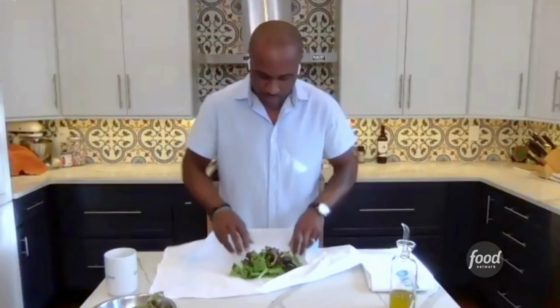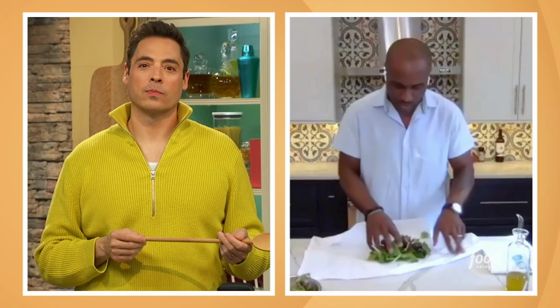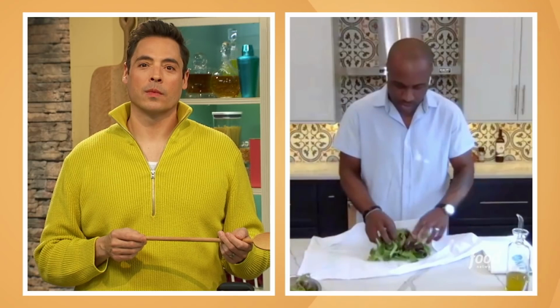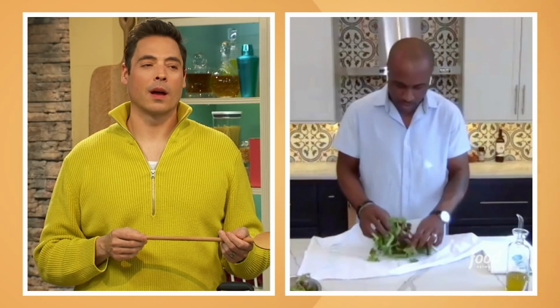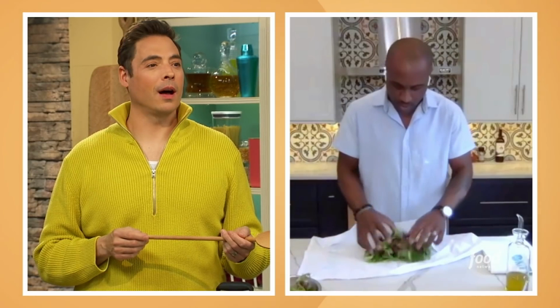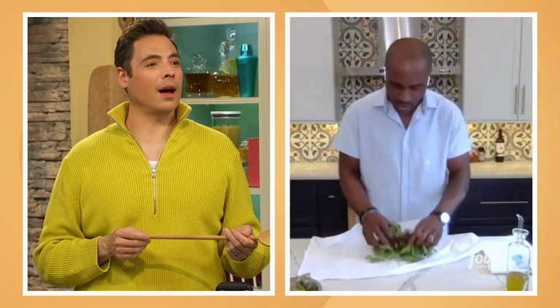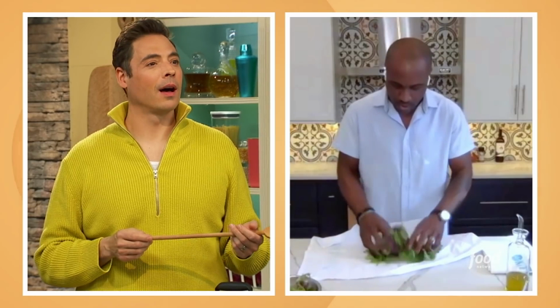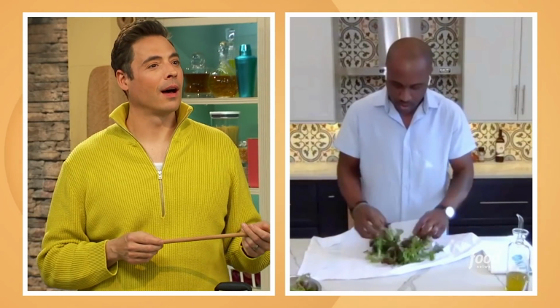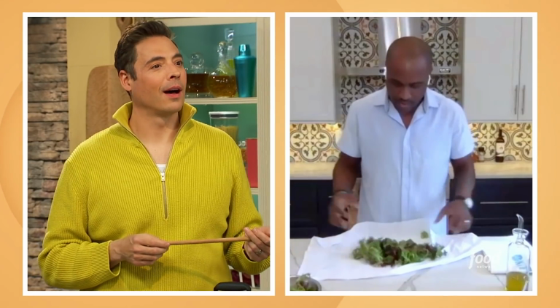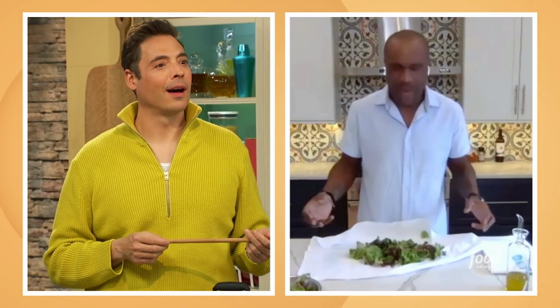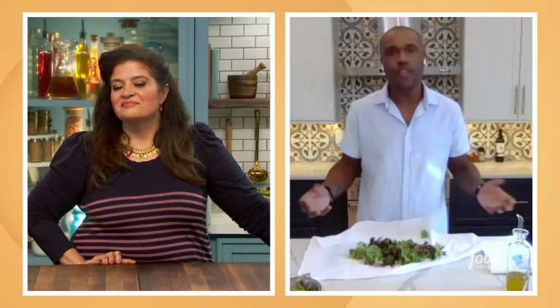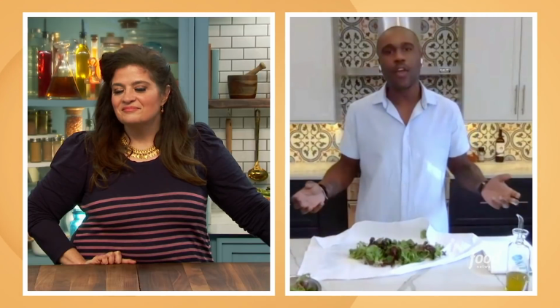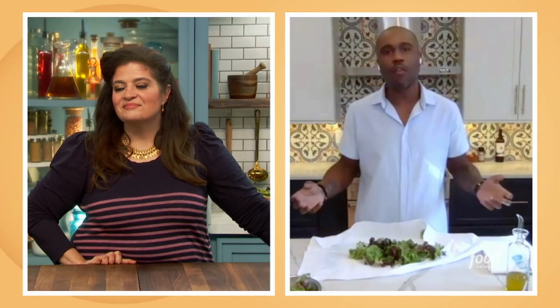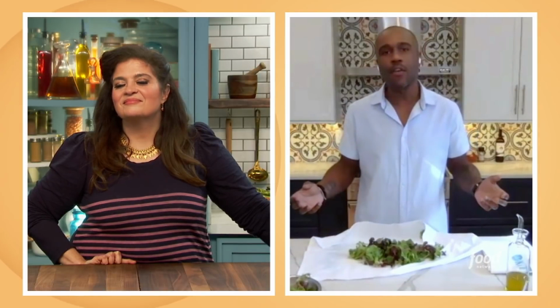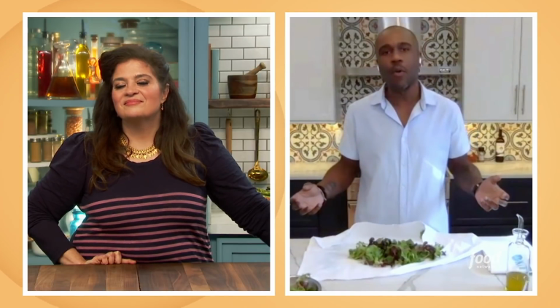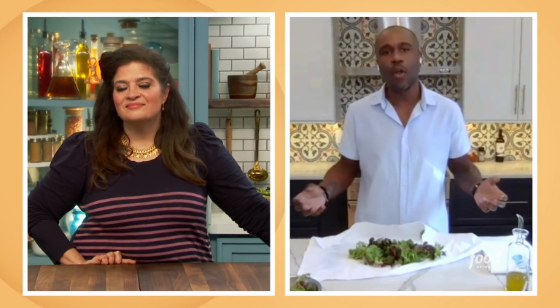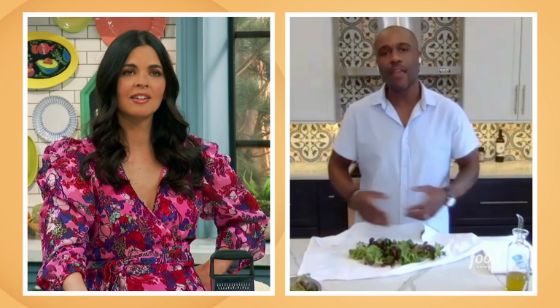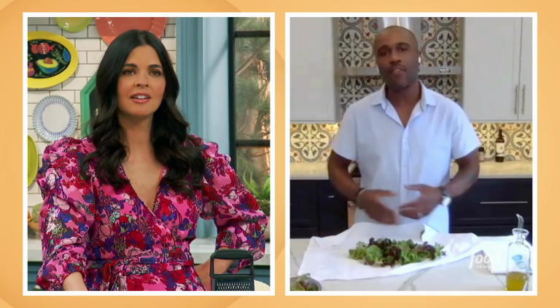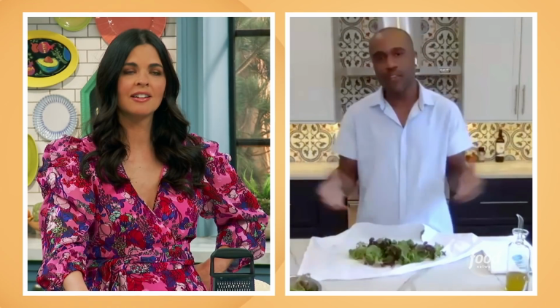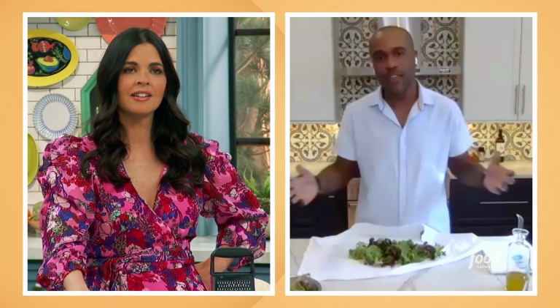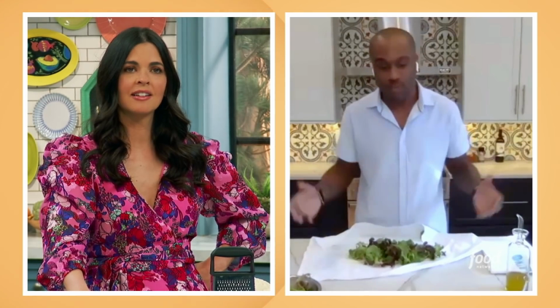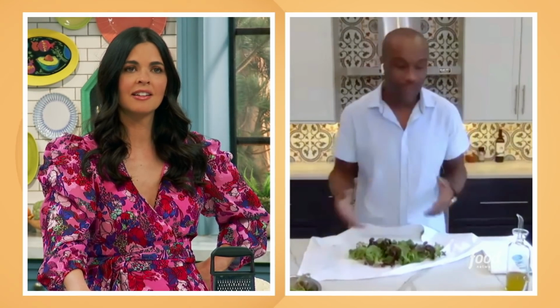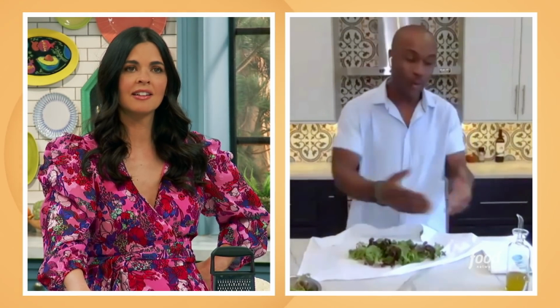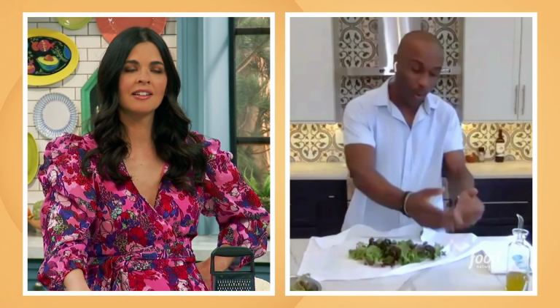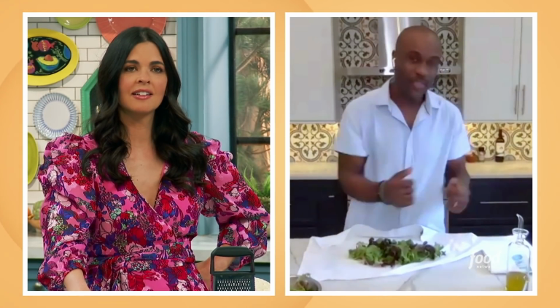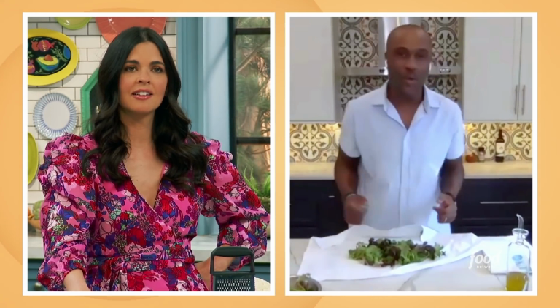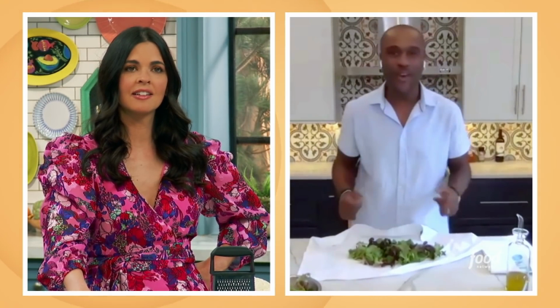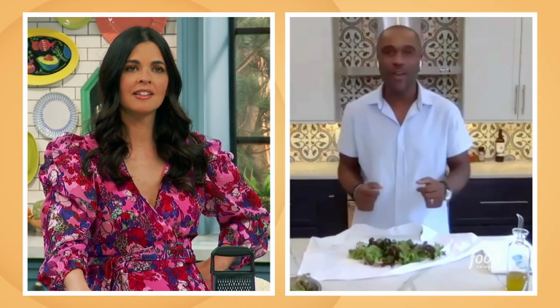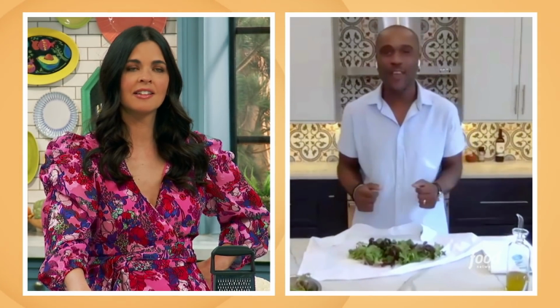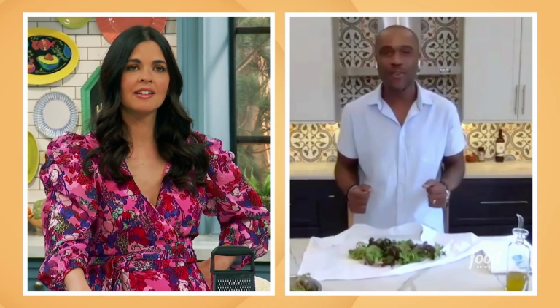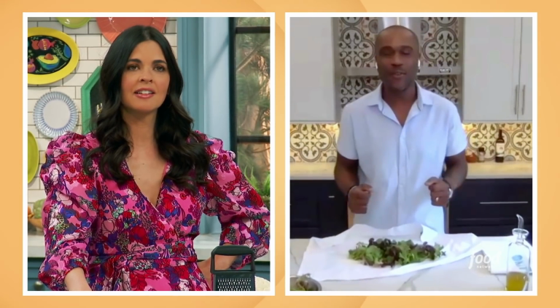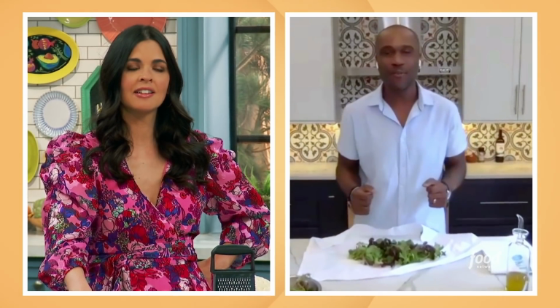Take it out, and now you can go right into your bowl and dress with your vinaigrette that you just finished.